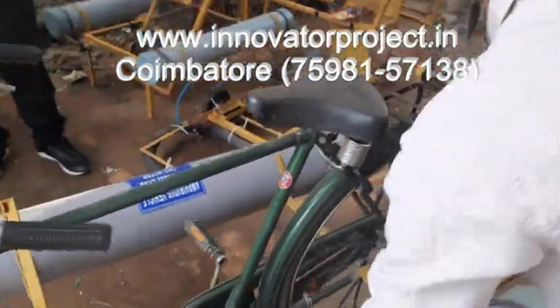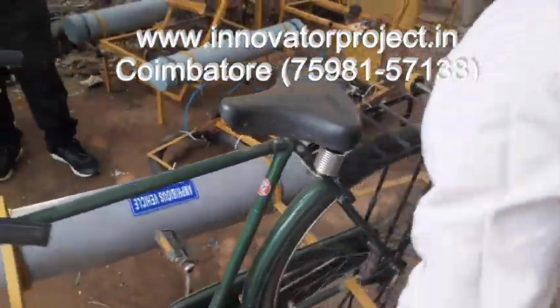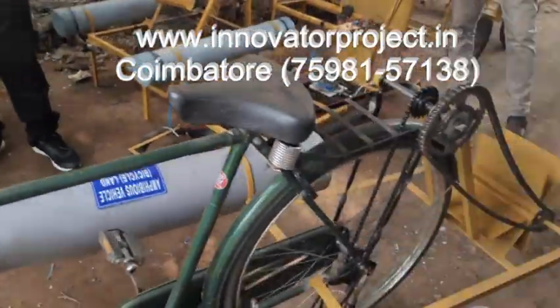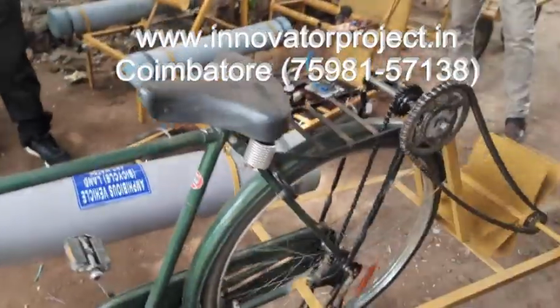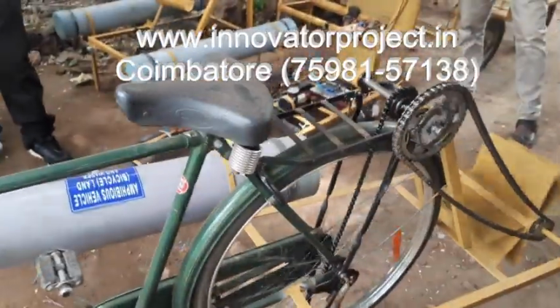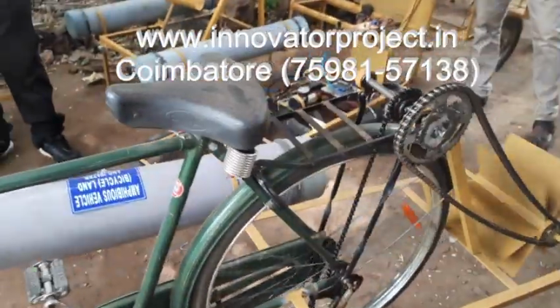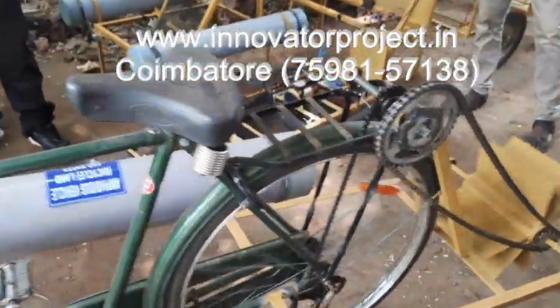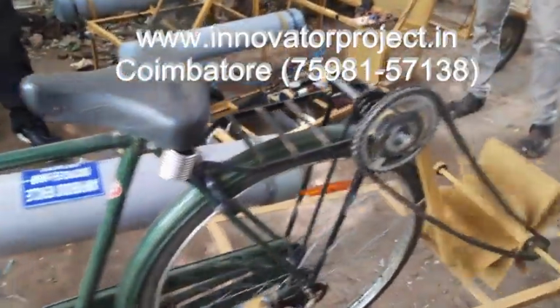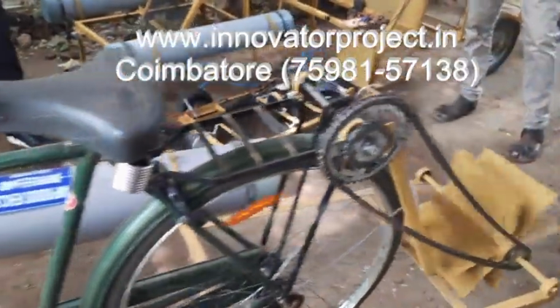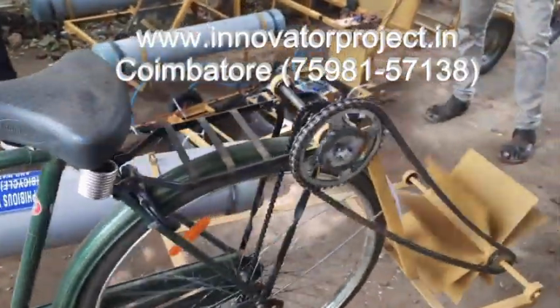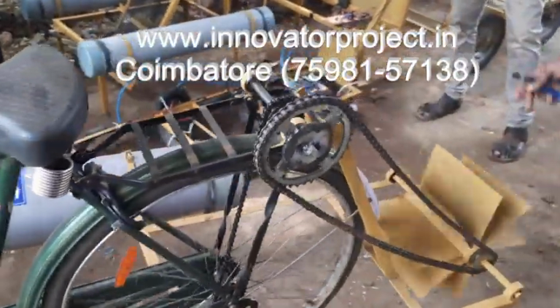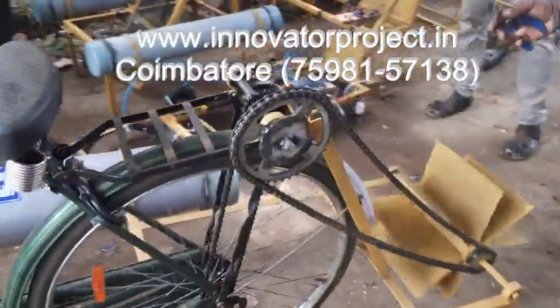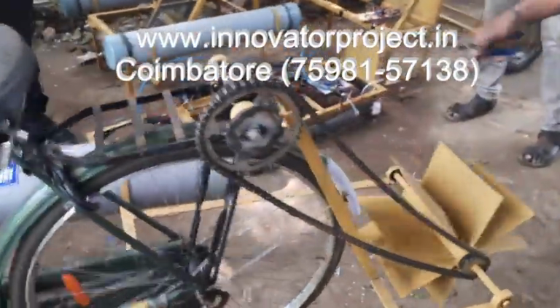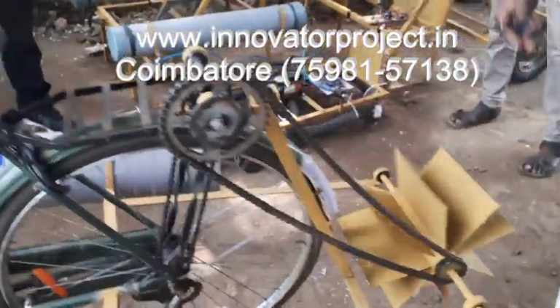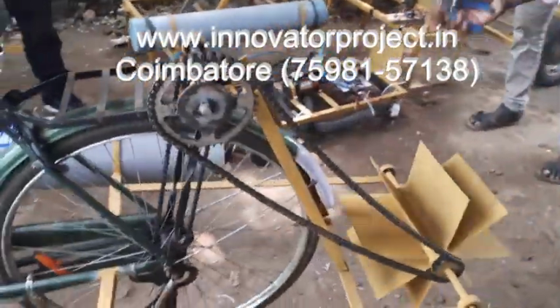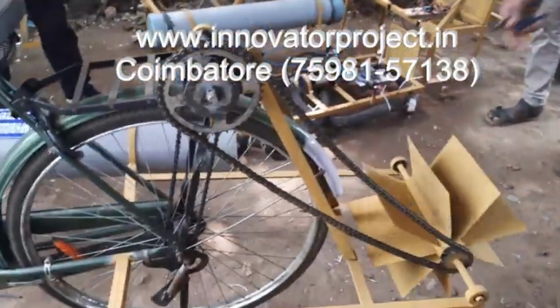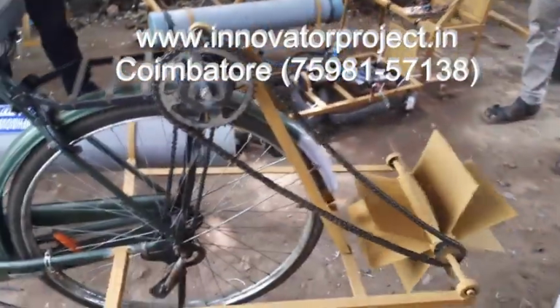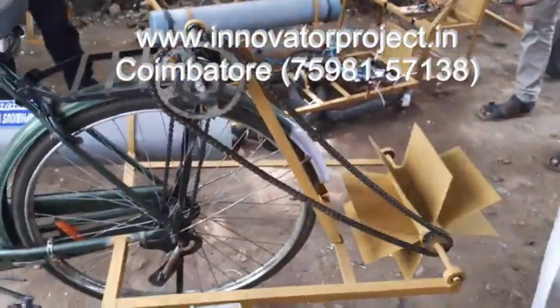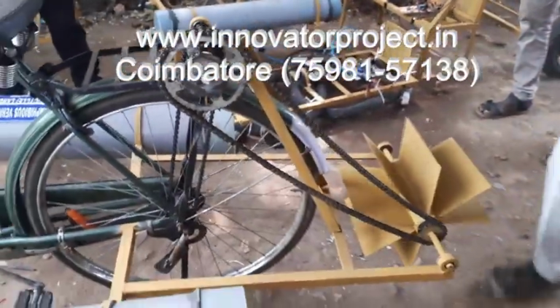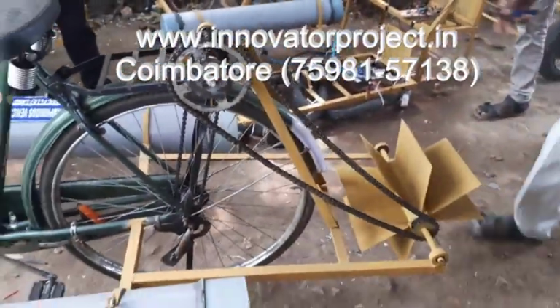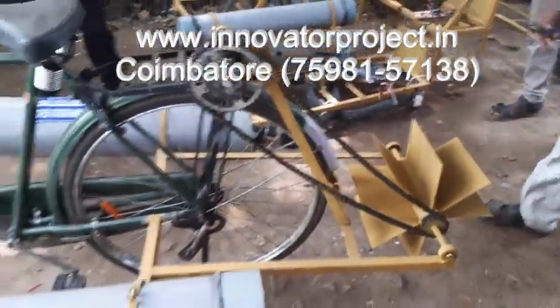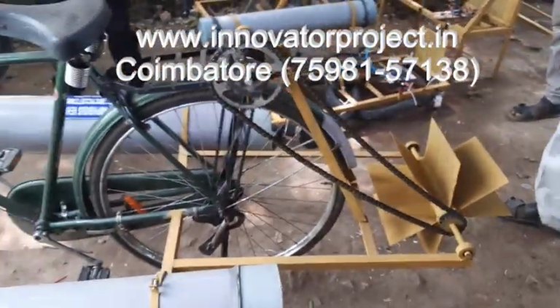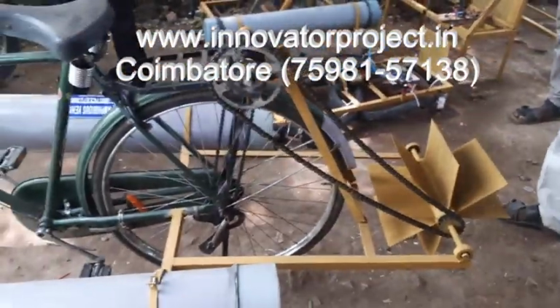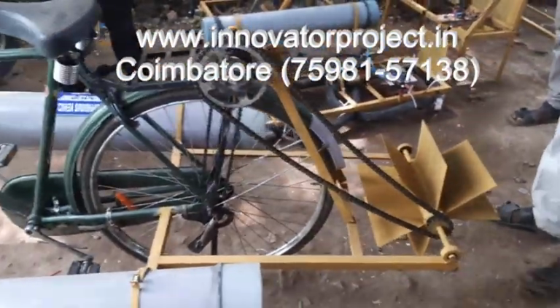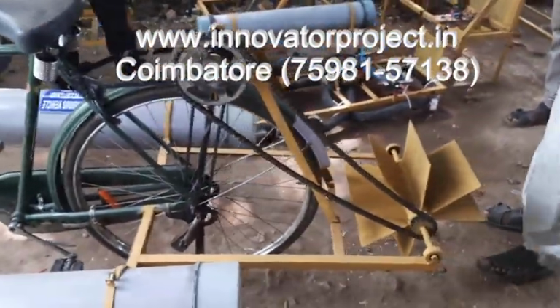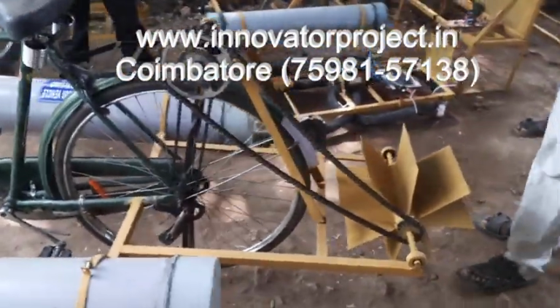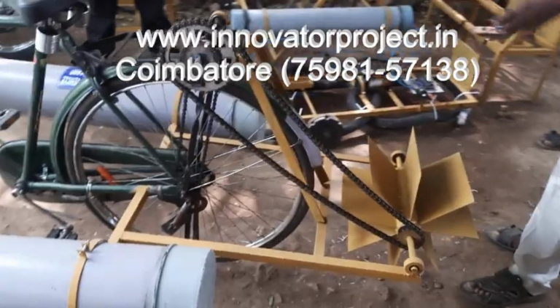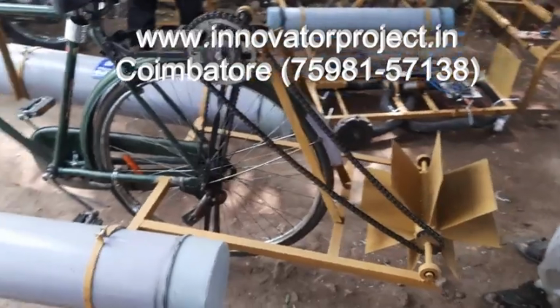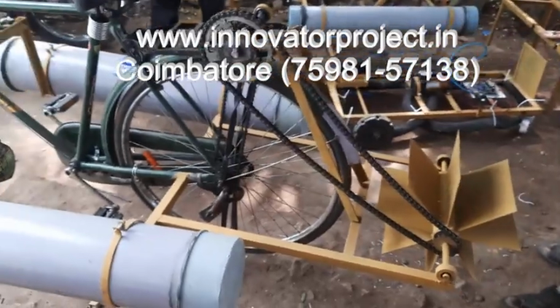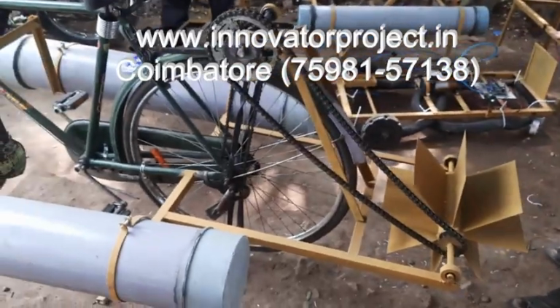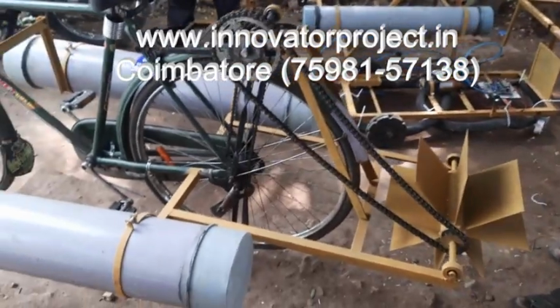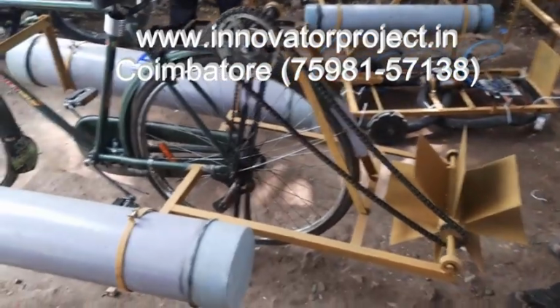This is the impeller. The impeller will be rotating, moving on the water.